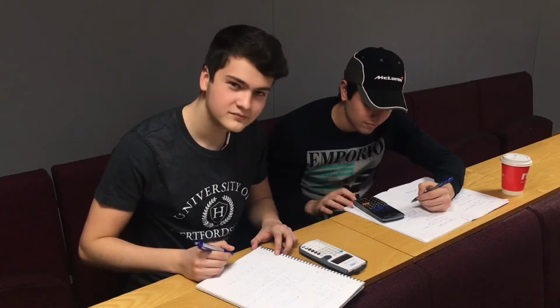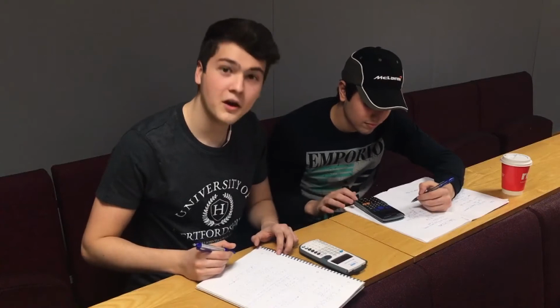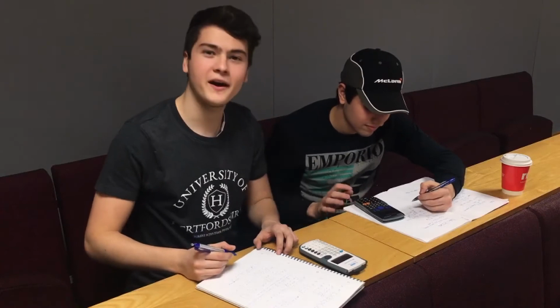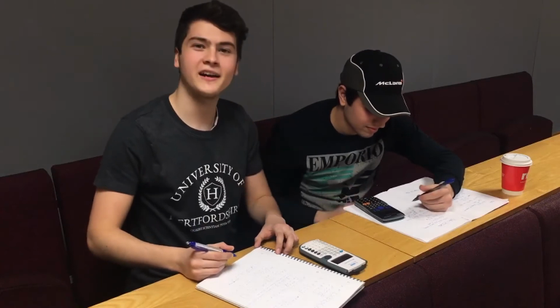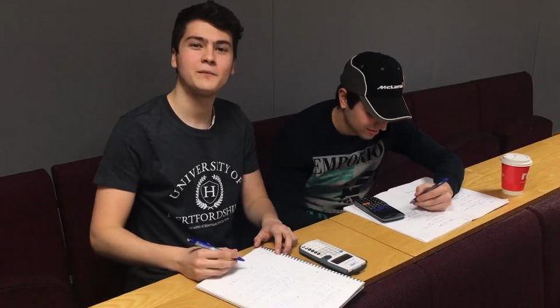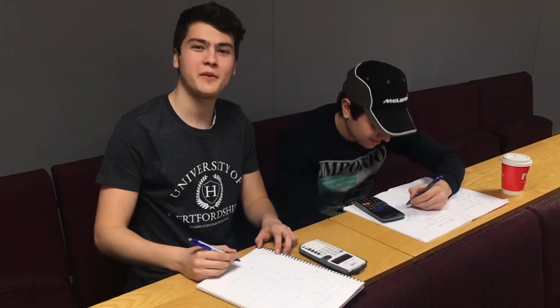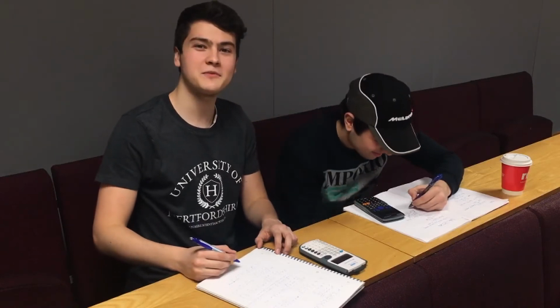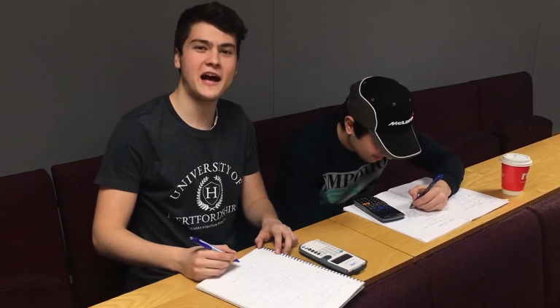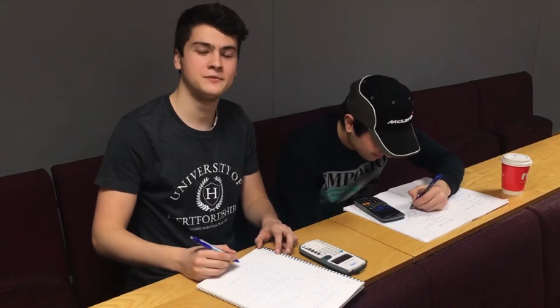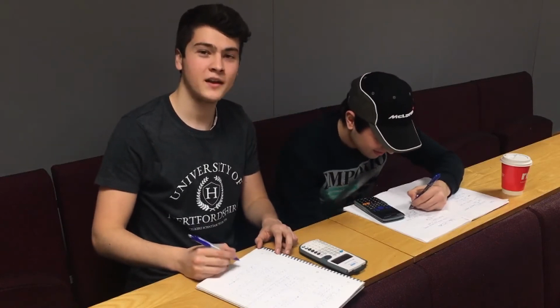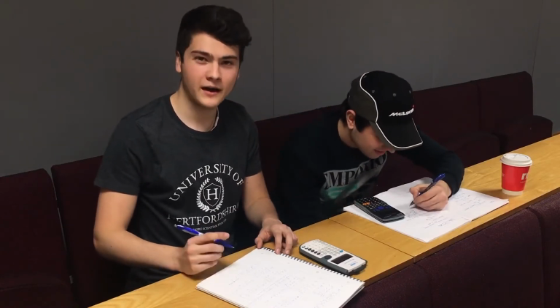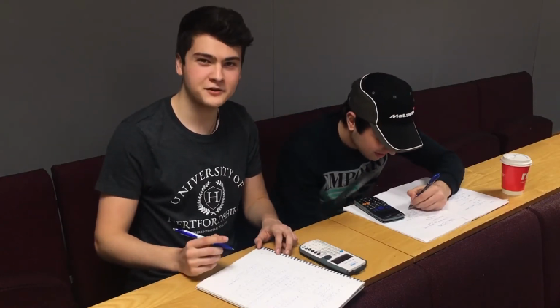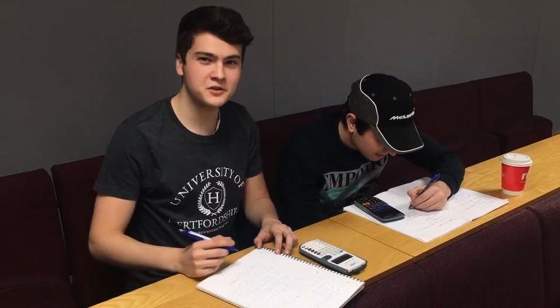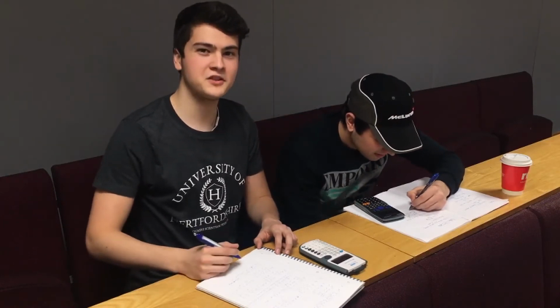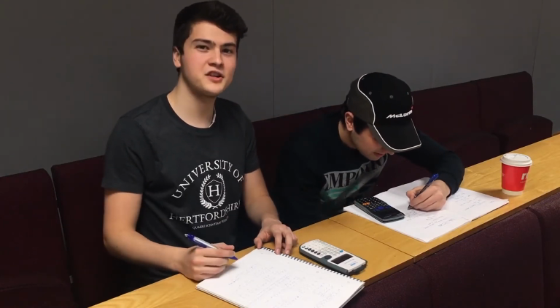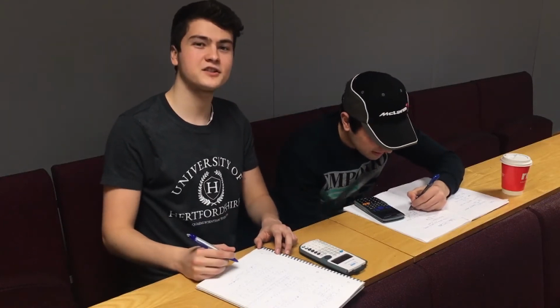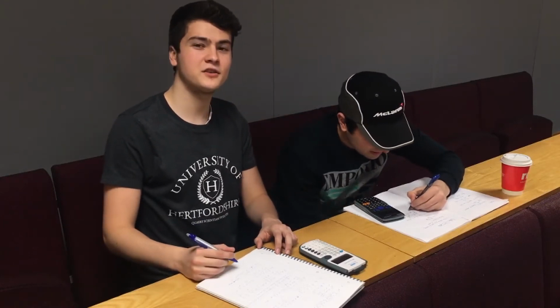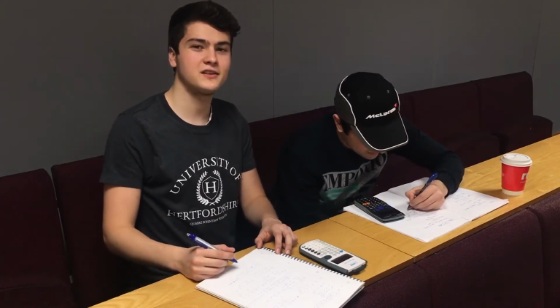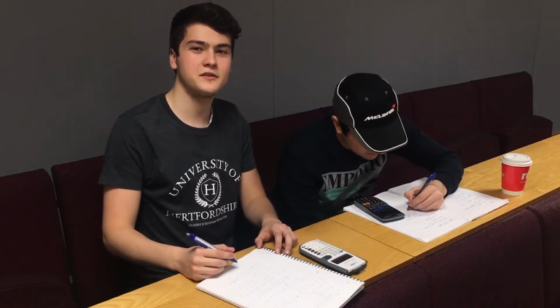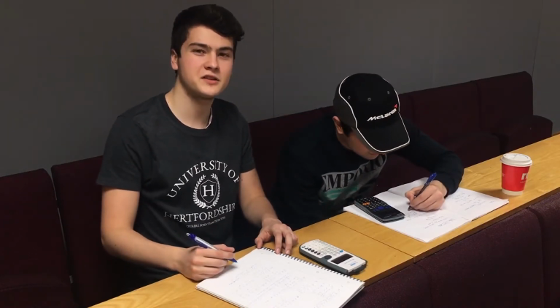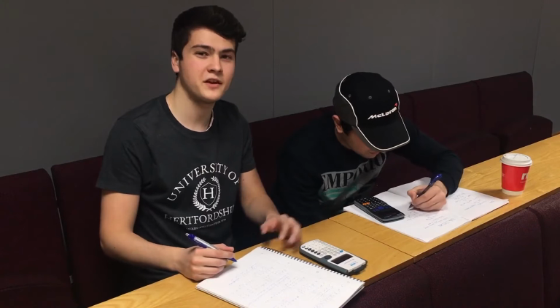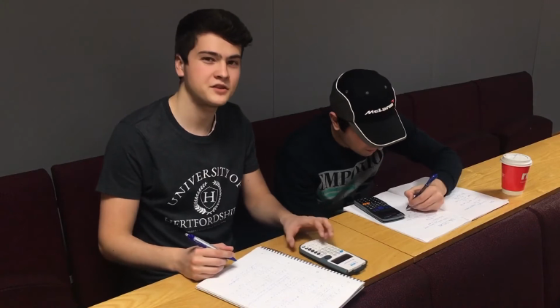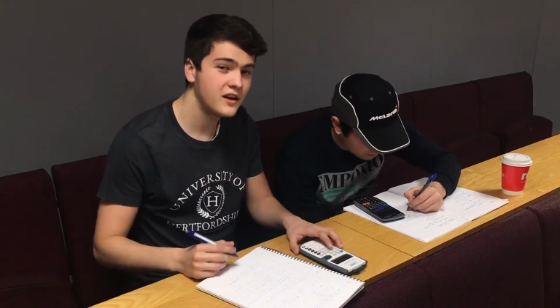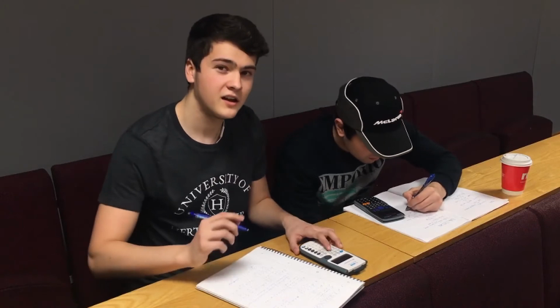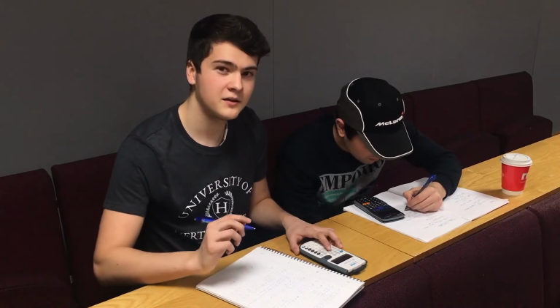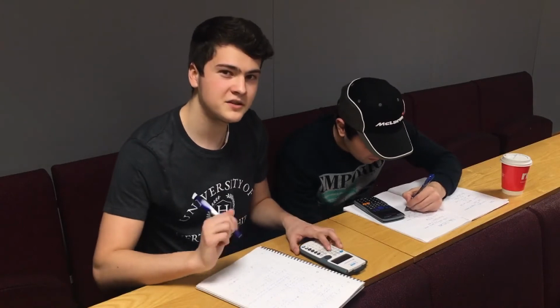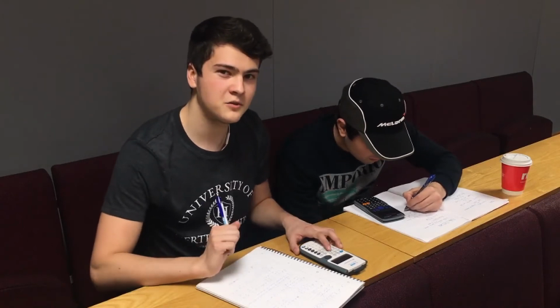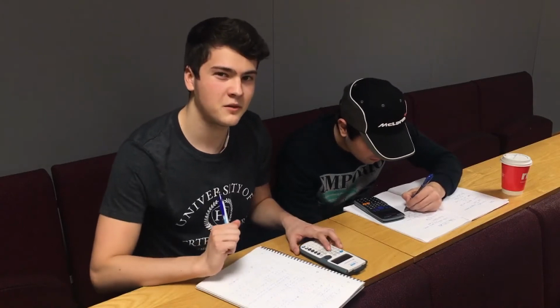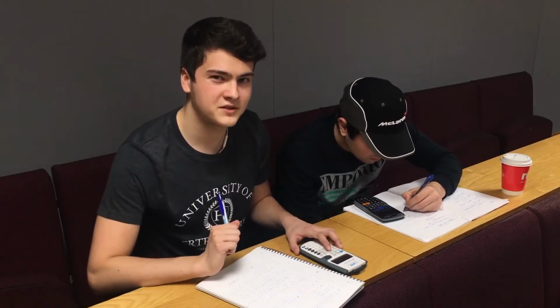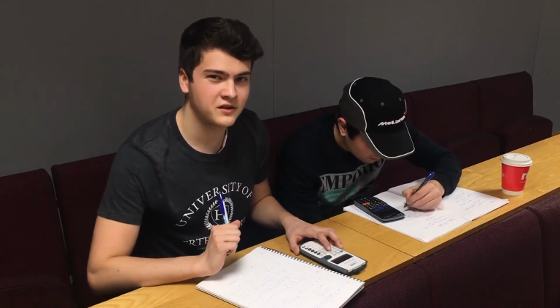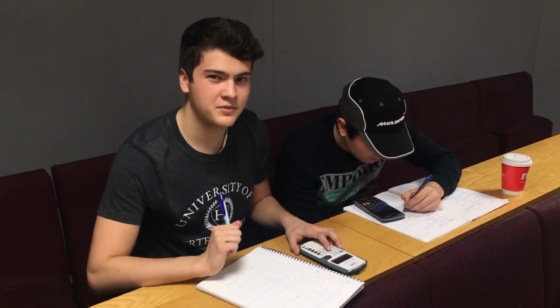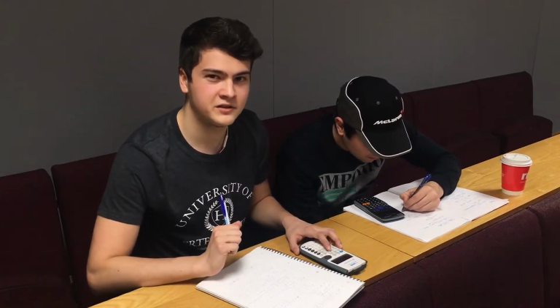Oh, hey! My name is Adam. I'm an automotive engineering student at the University of Hertfordshire. Let me tell you more about my student experience.